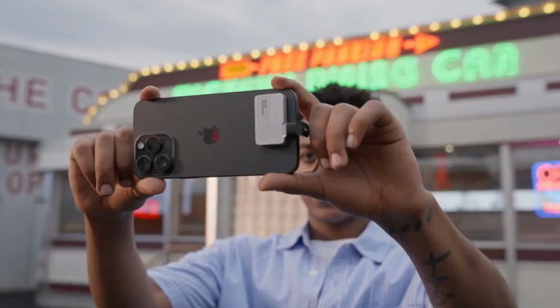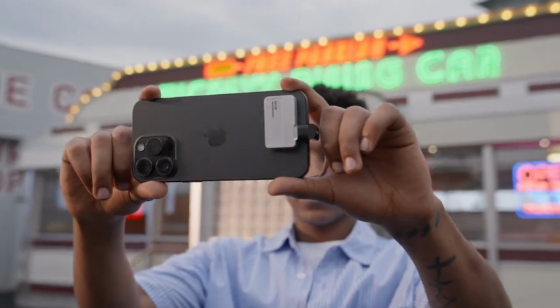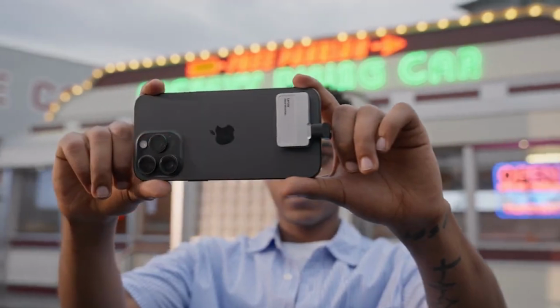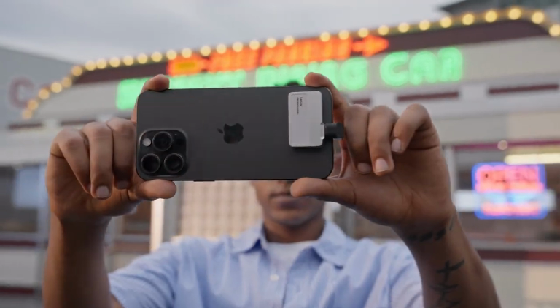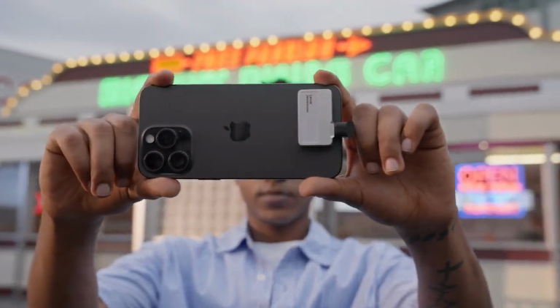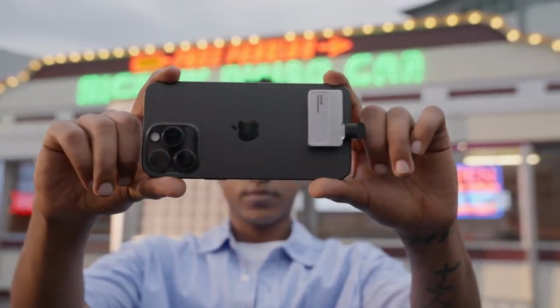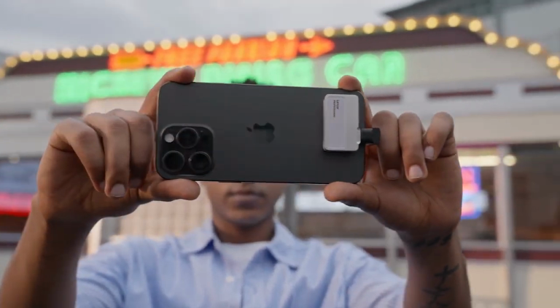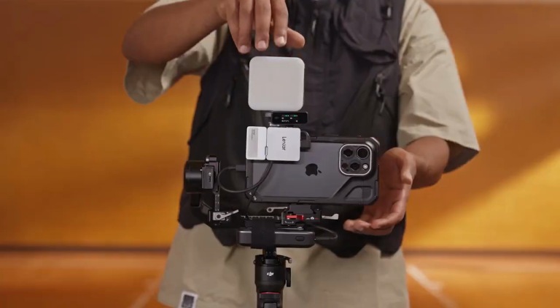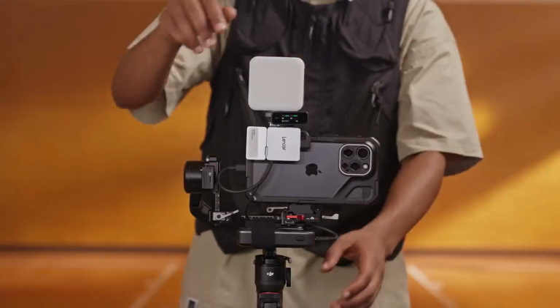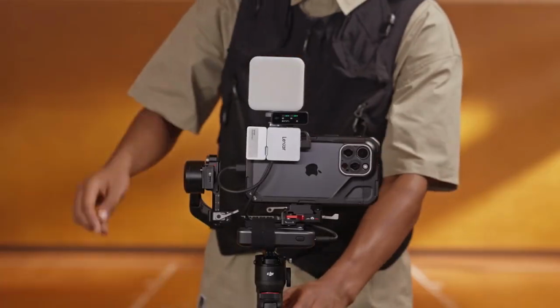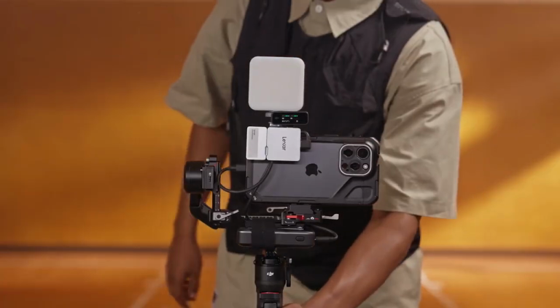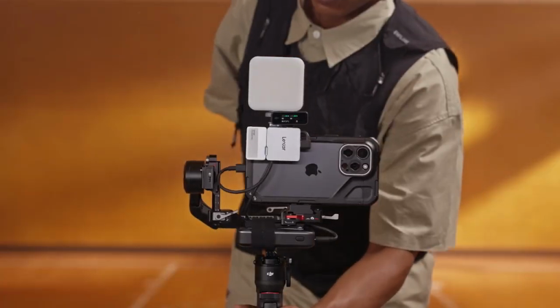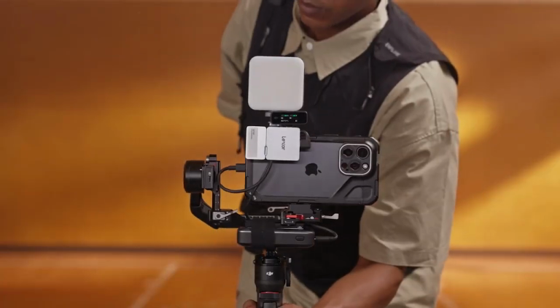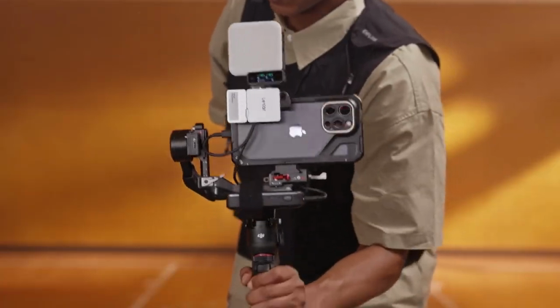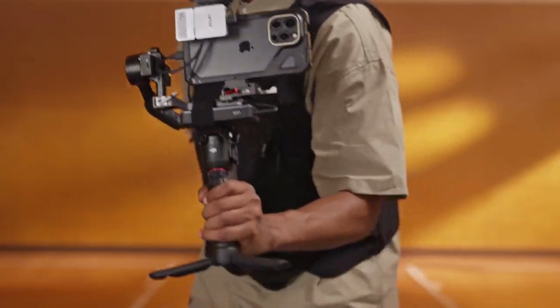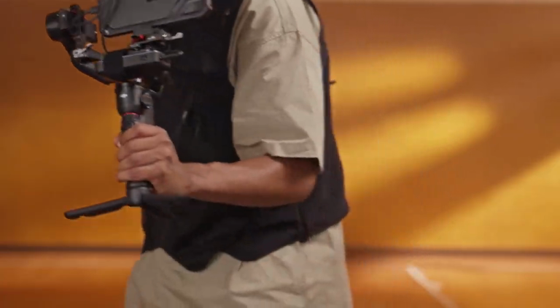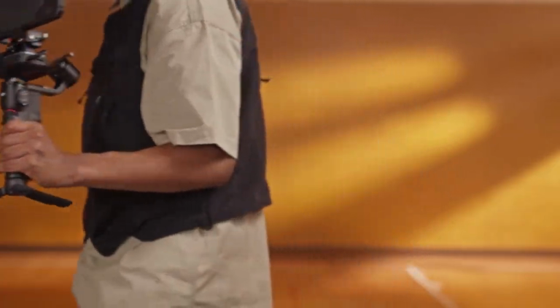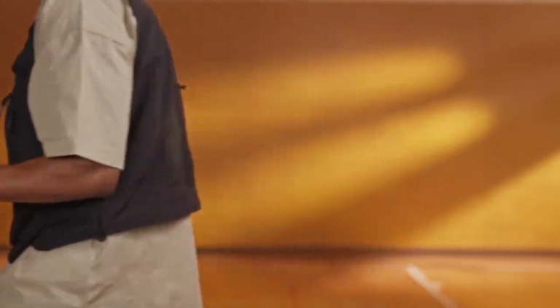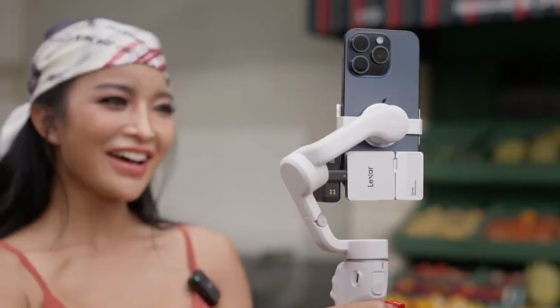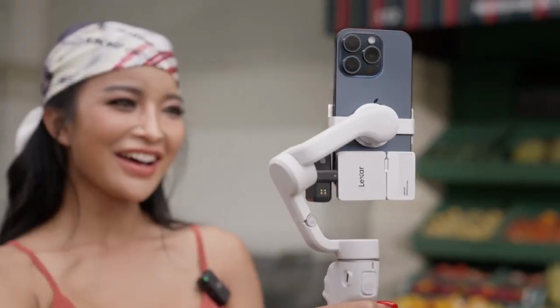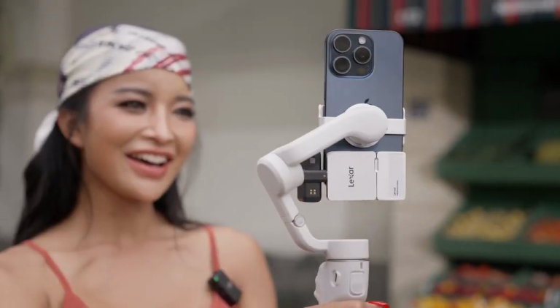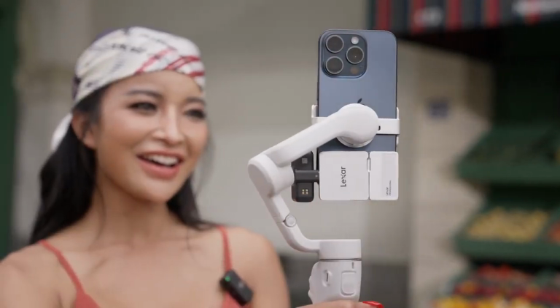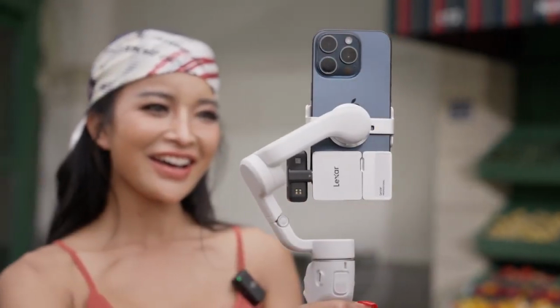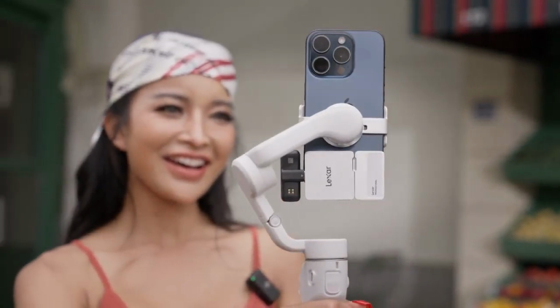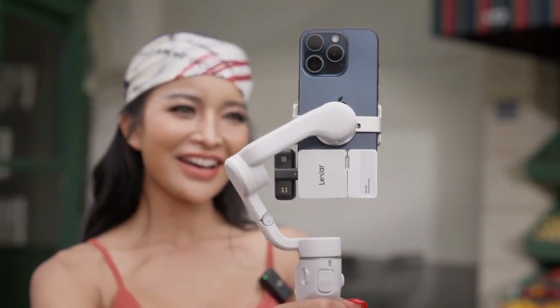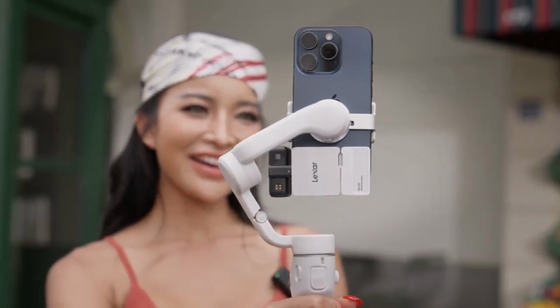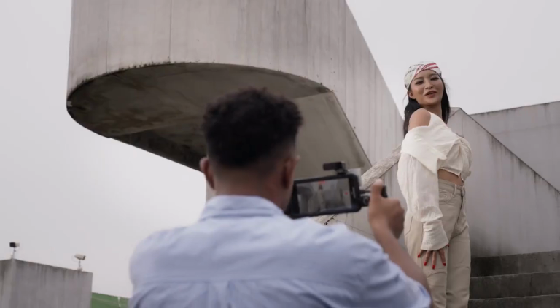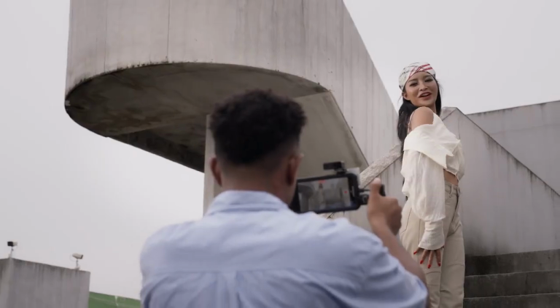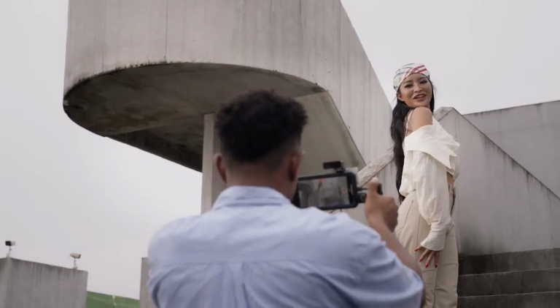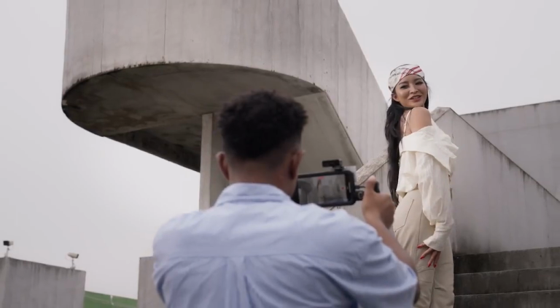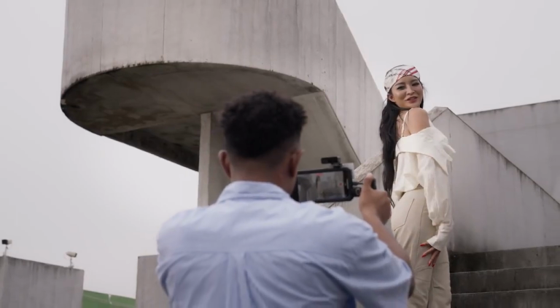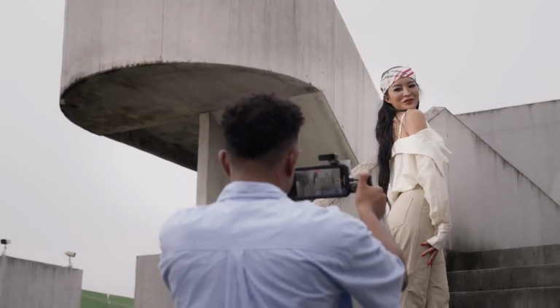Capture. Save. Go. Lexa Professional Go Portable SSD with Hub — the best external solution for recording ProRes videos.